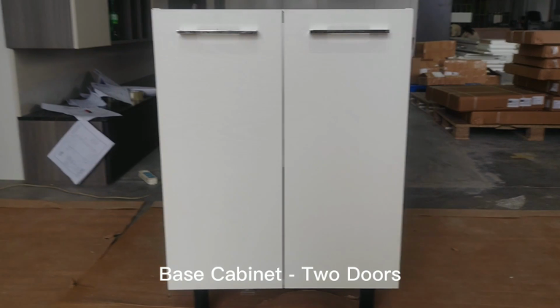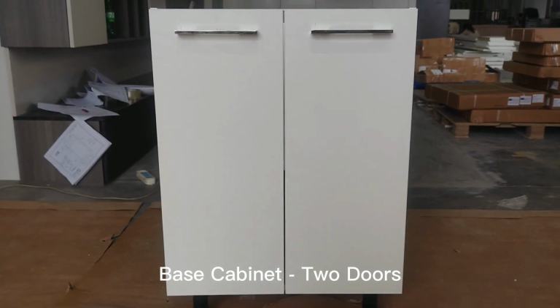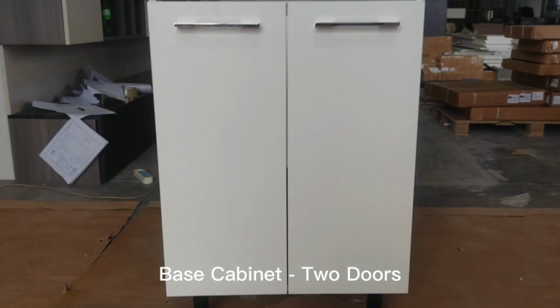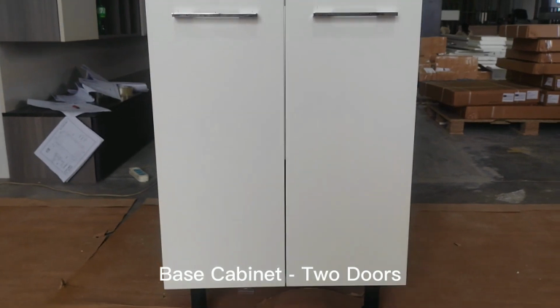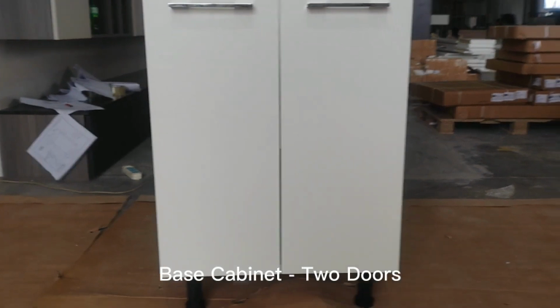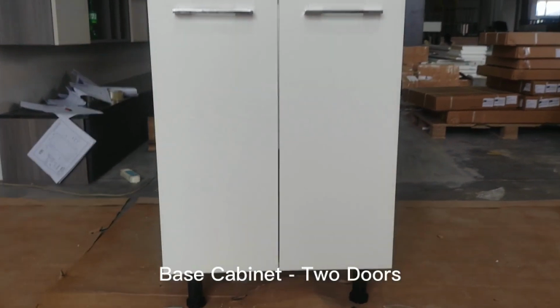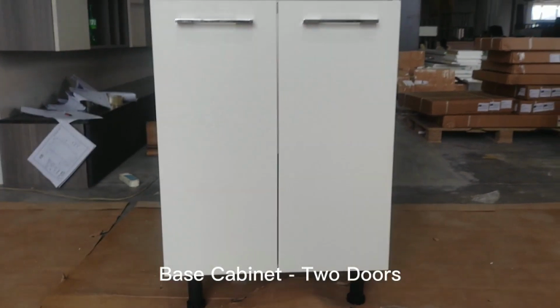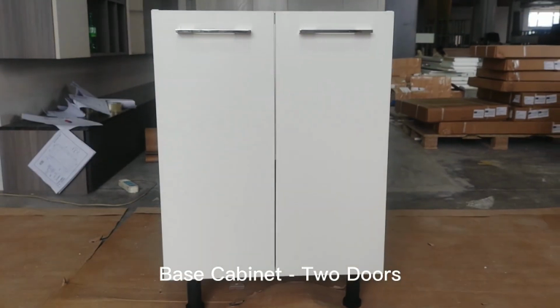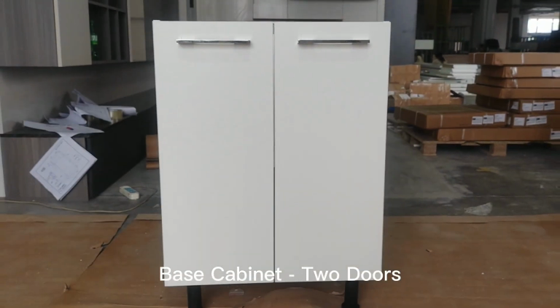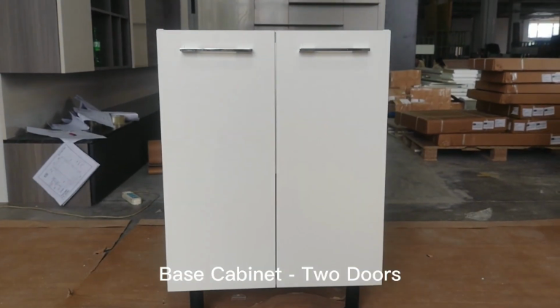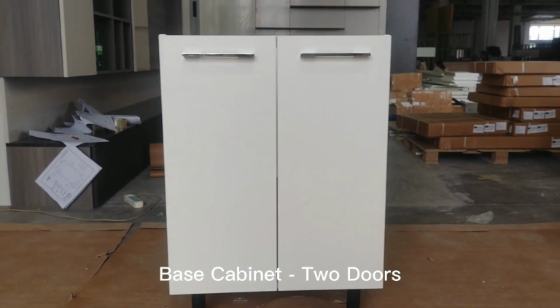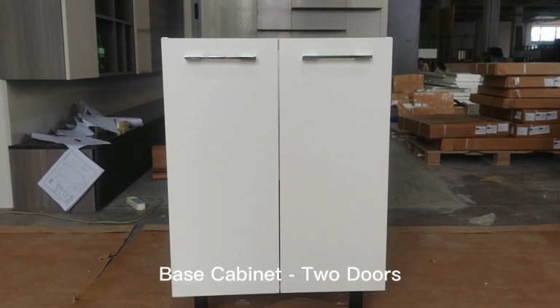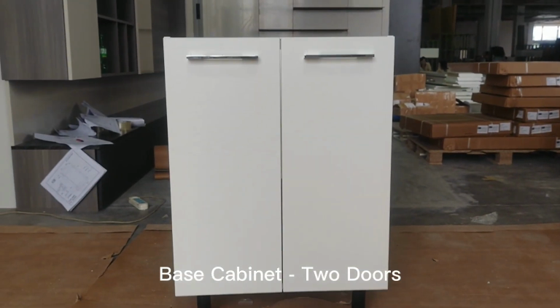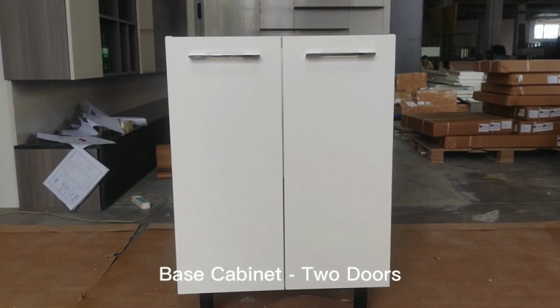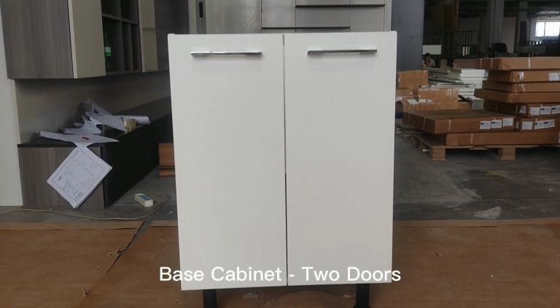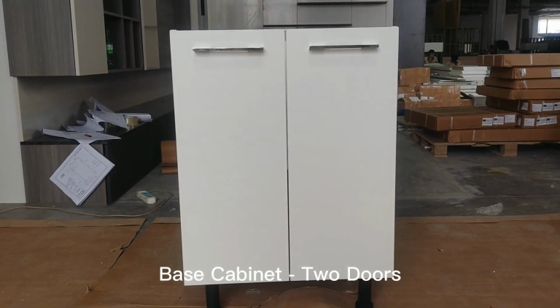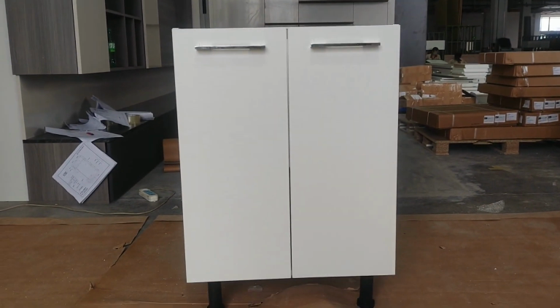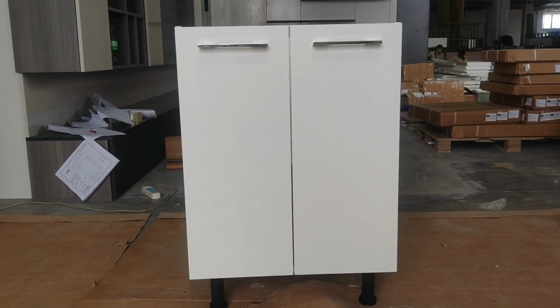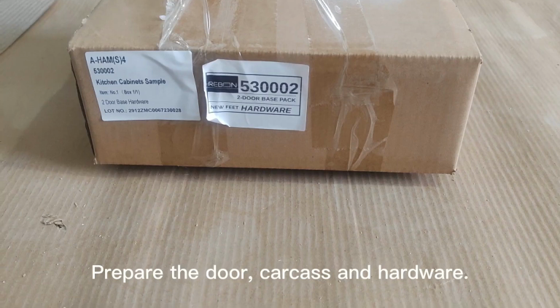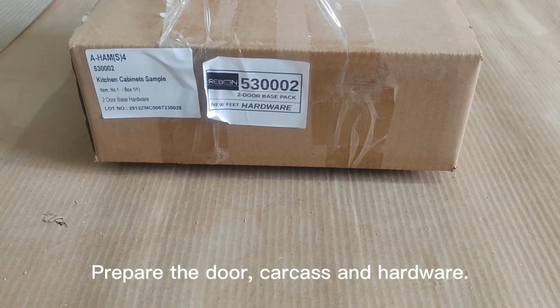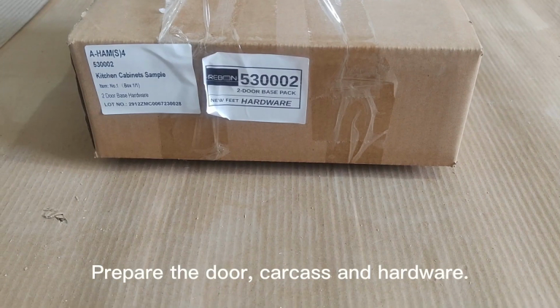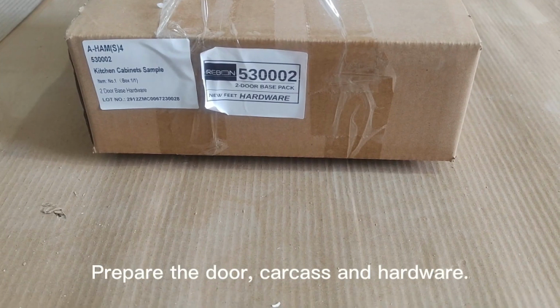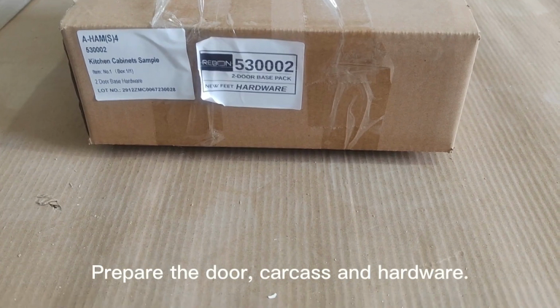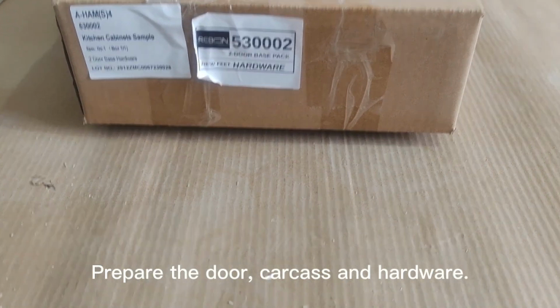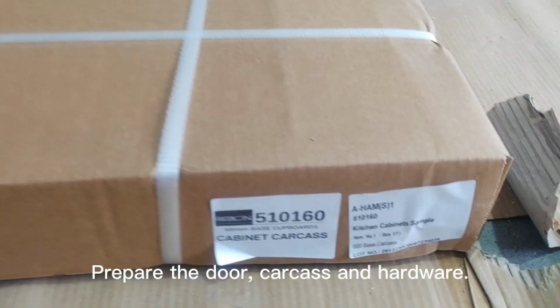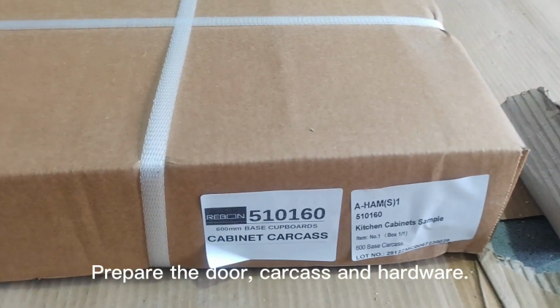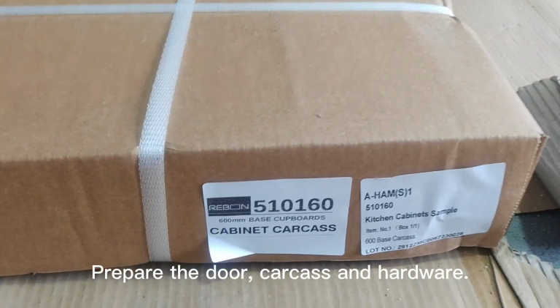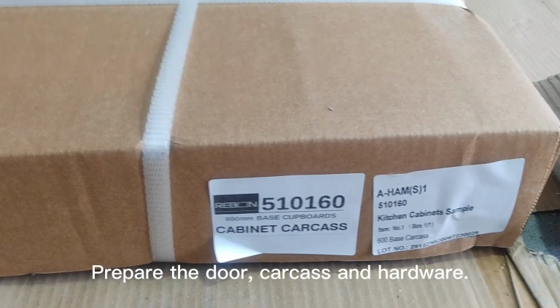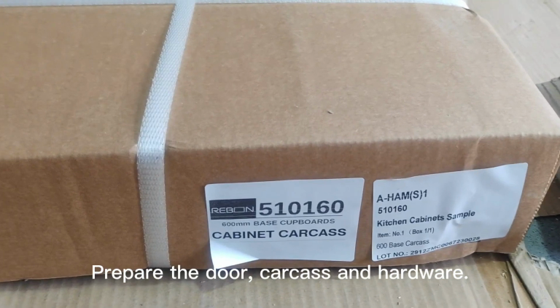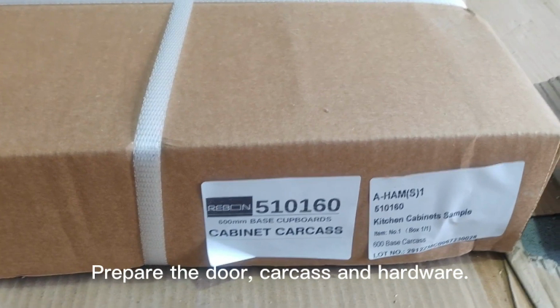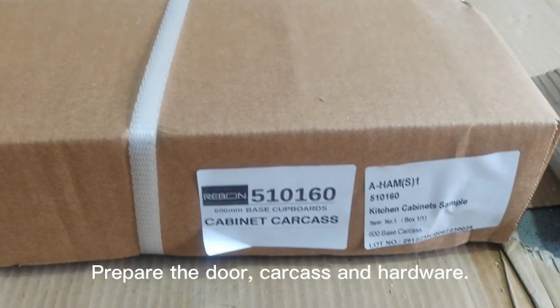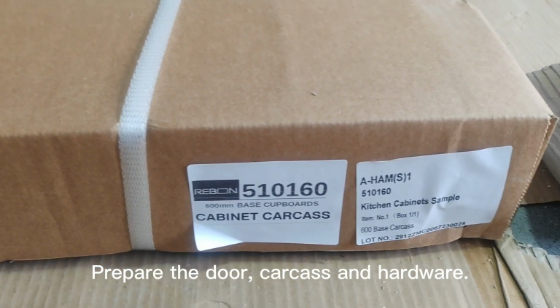Base cabinet, two doors. Prepare the door, carcass, and hardware.